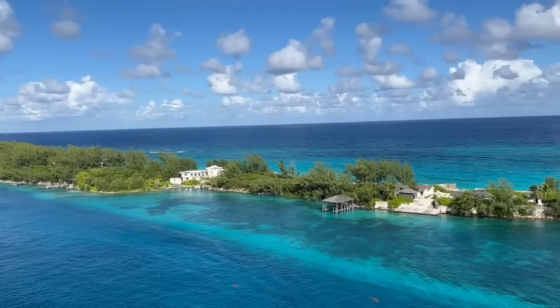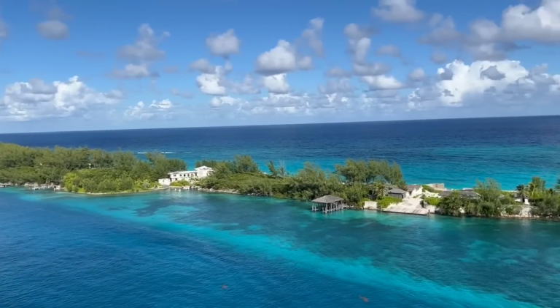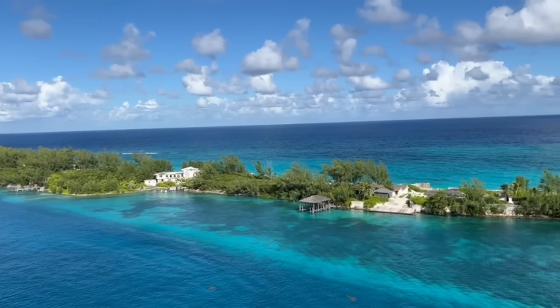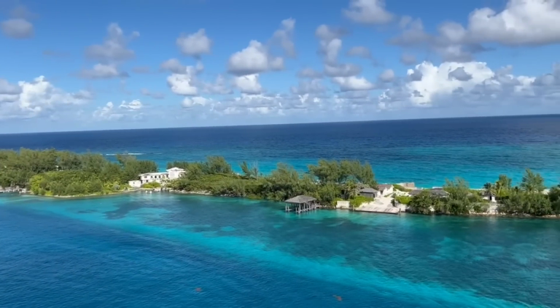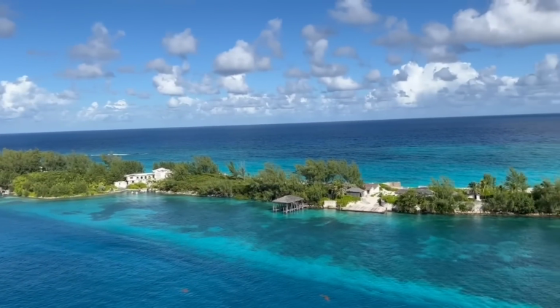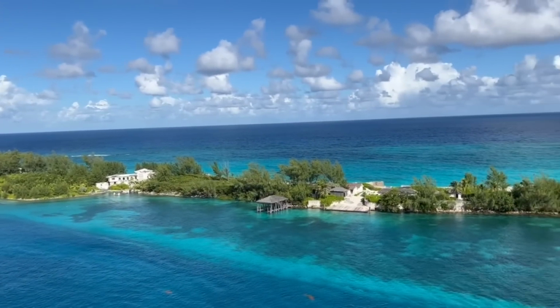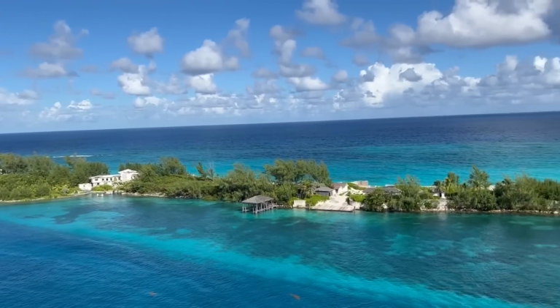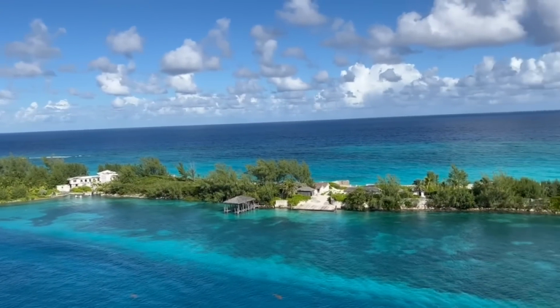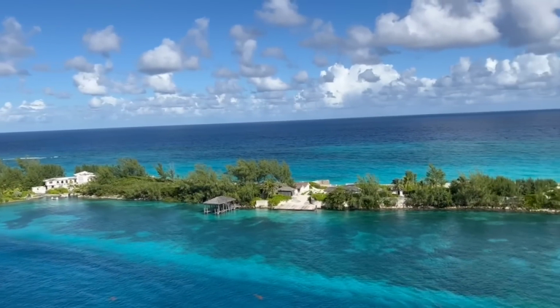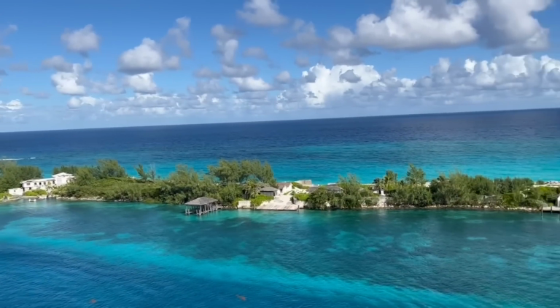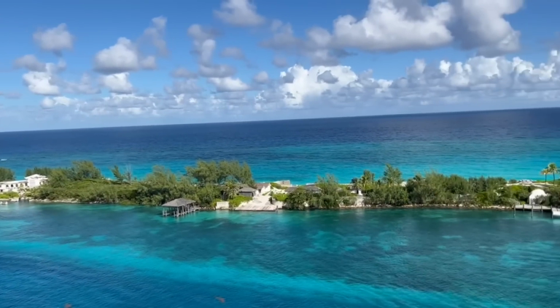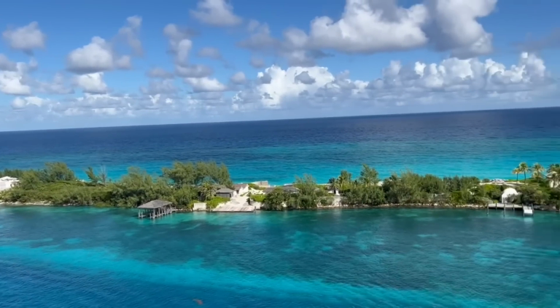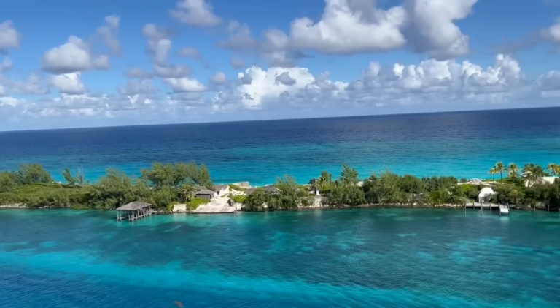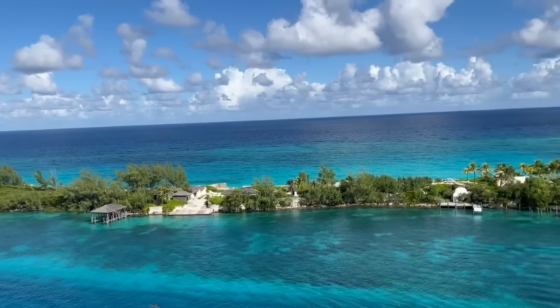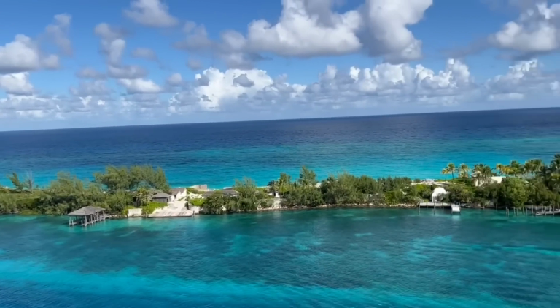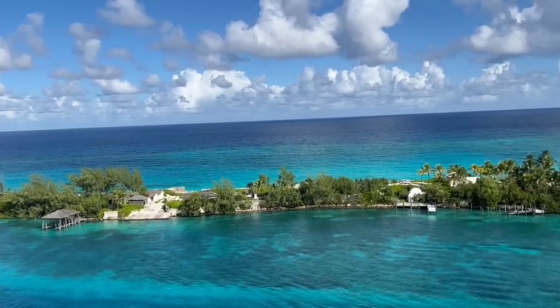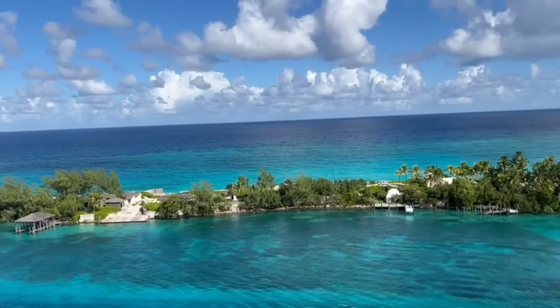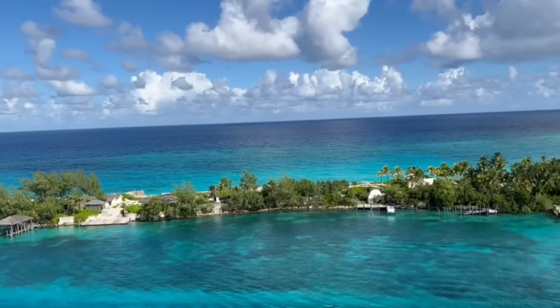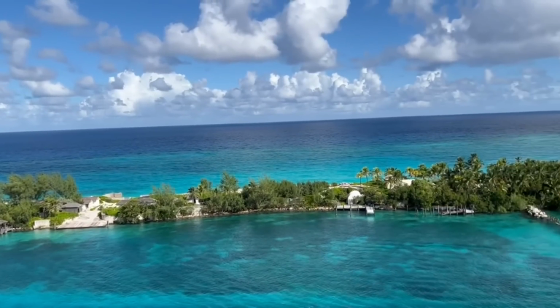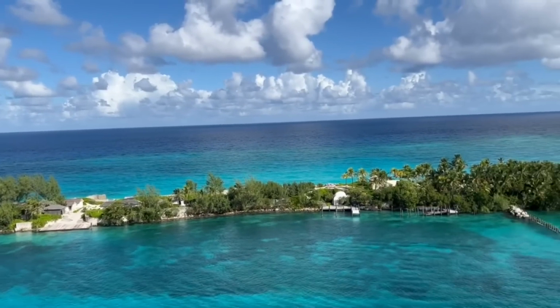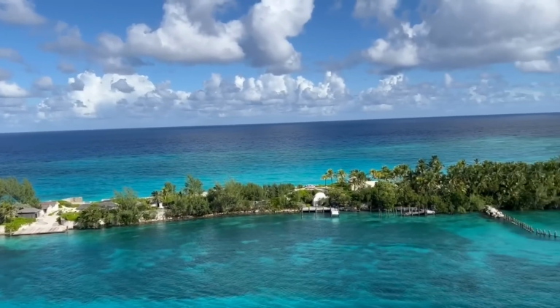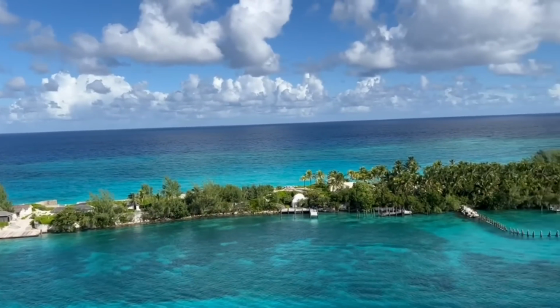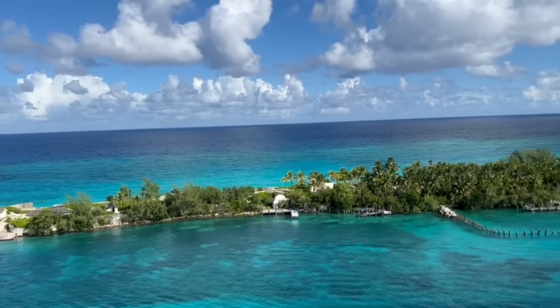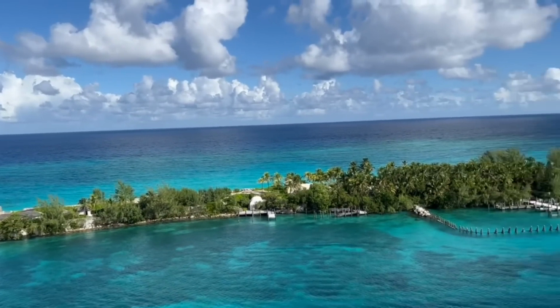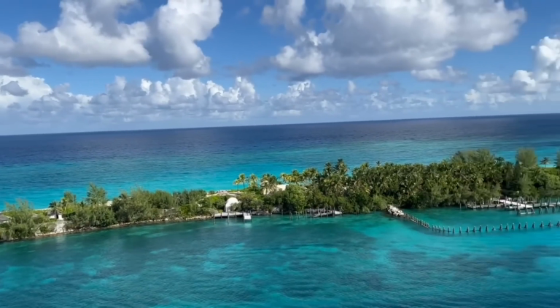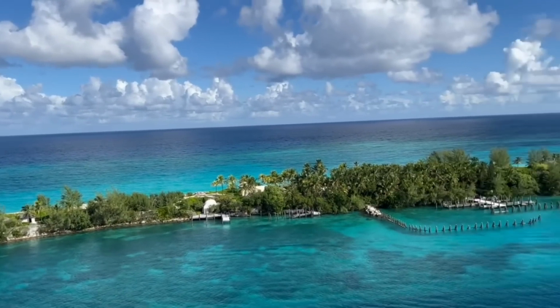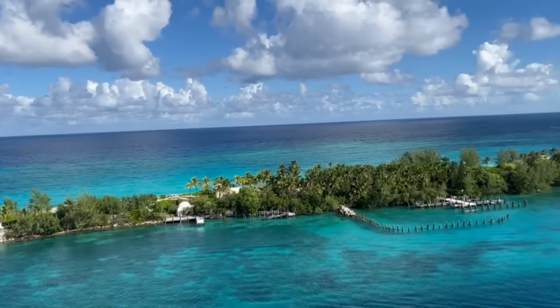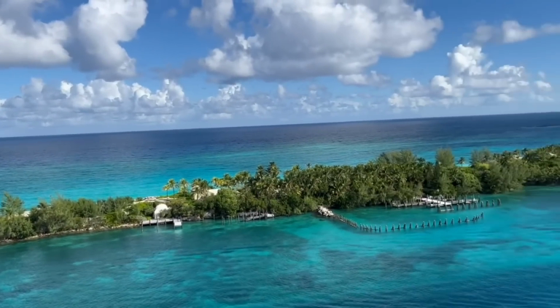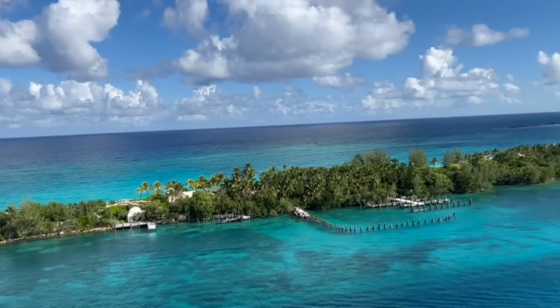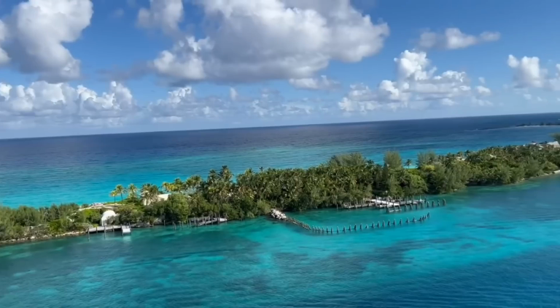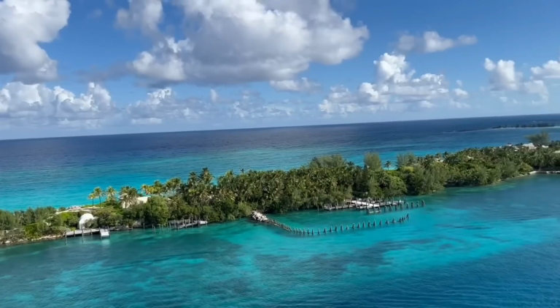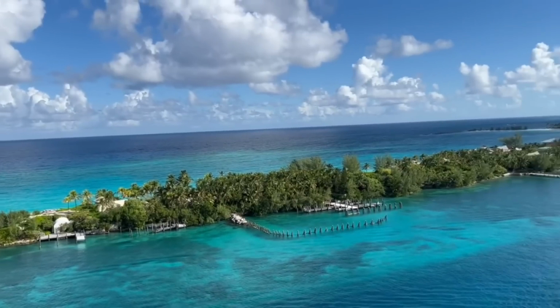Before we continue on with the interior of the ship, let's take a moment to appreciate the beautiful blue waters of Nassau, Bahamas.